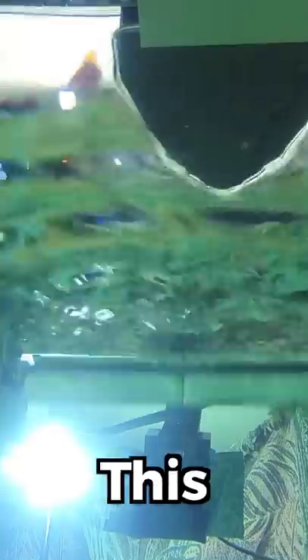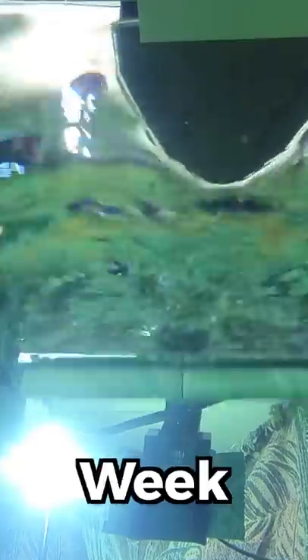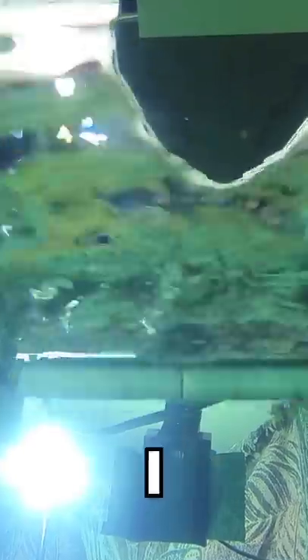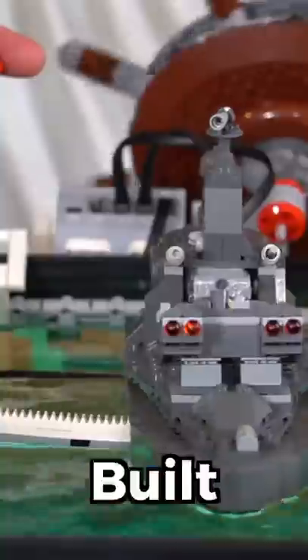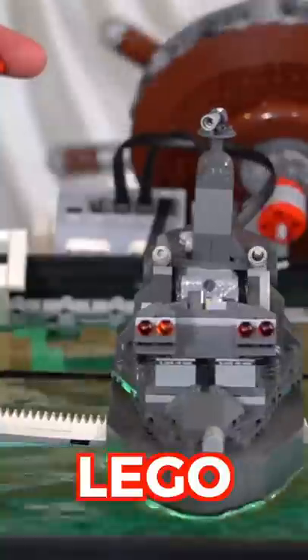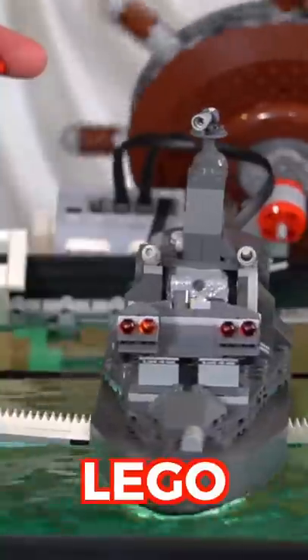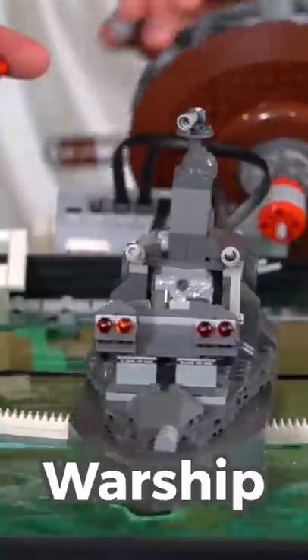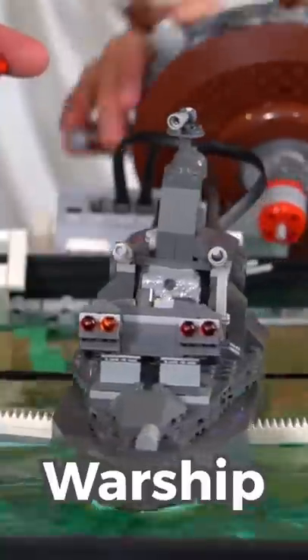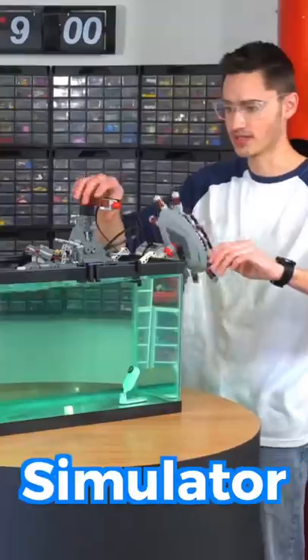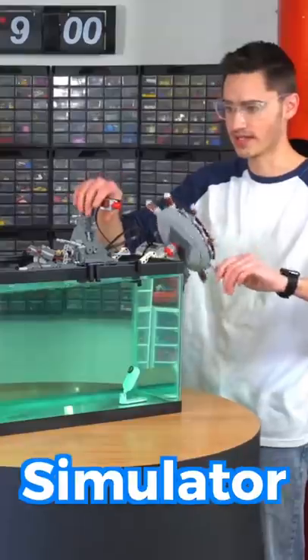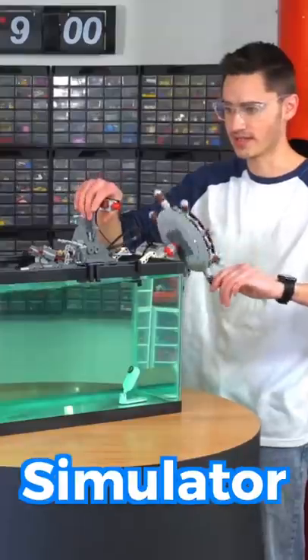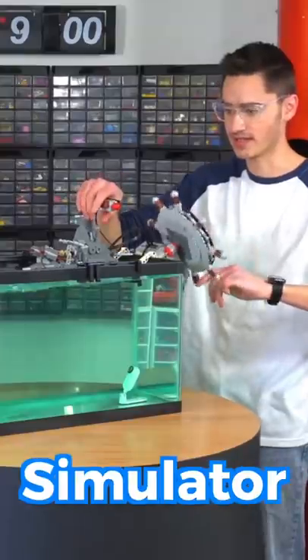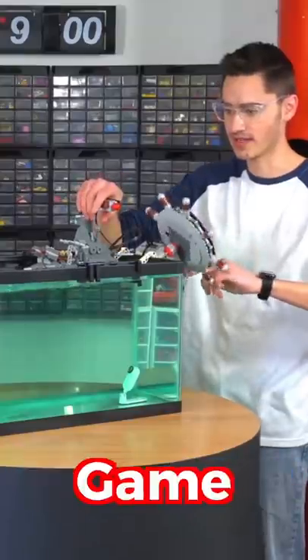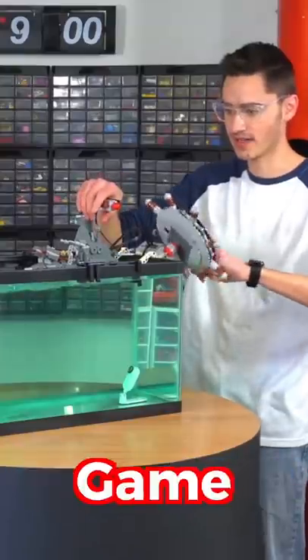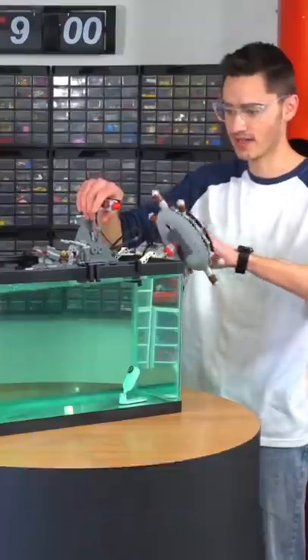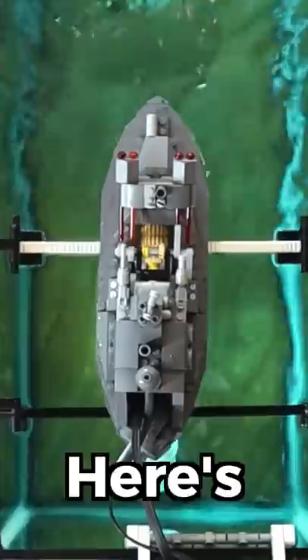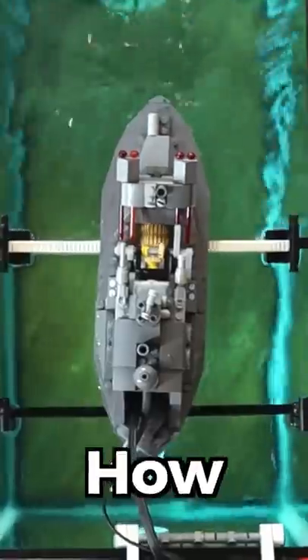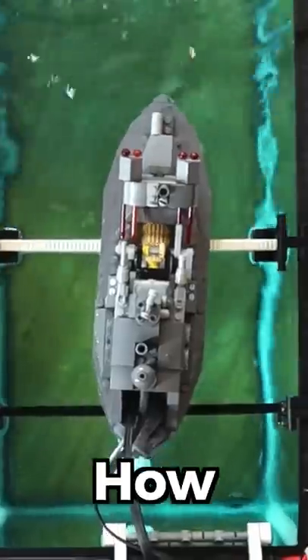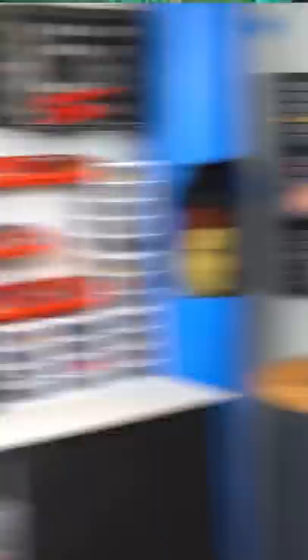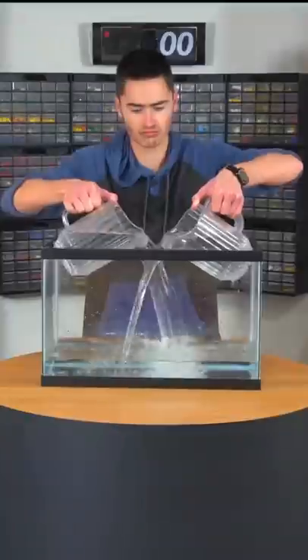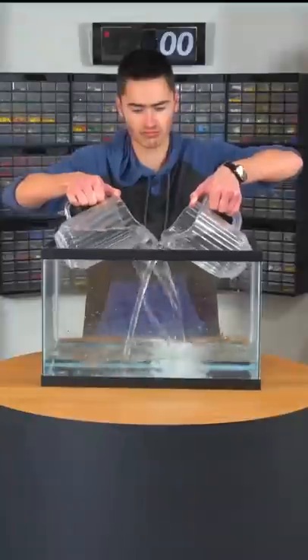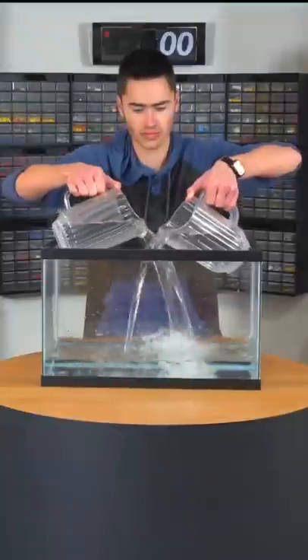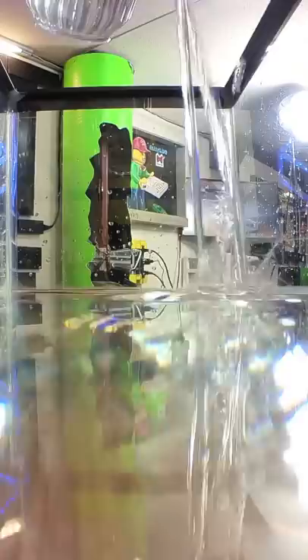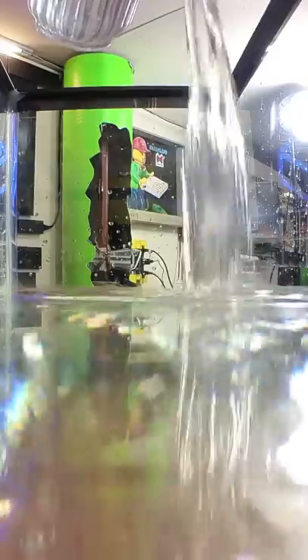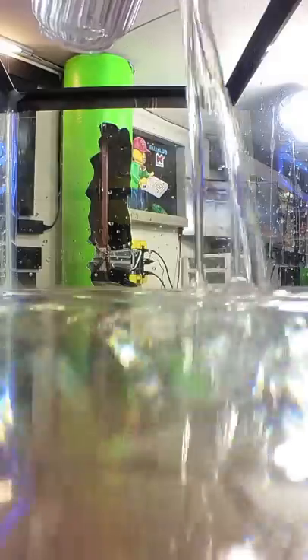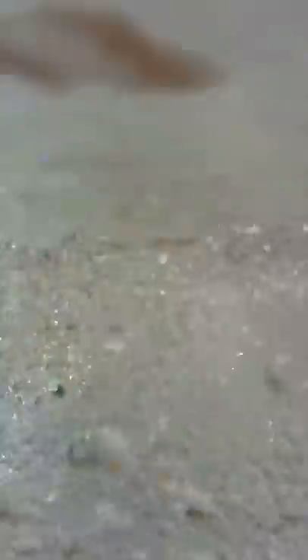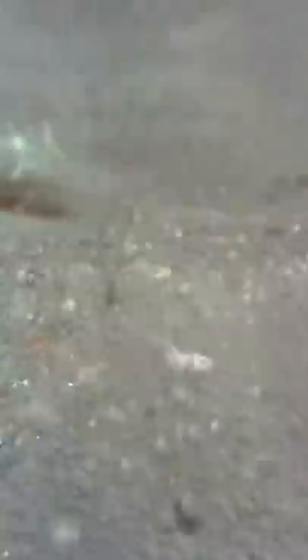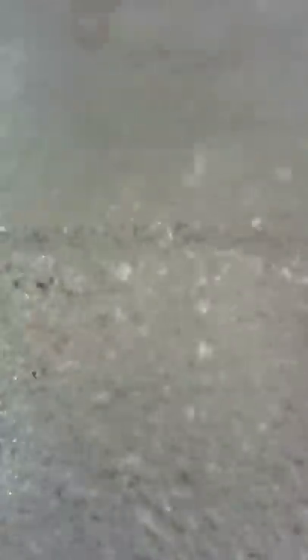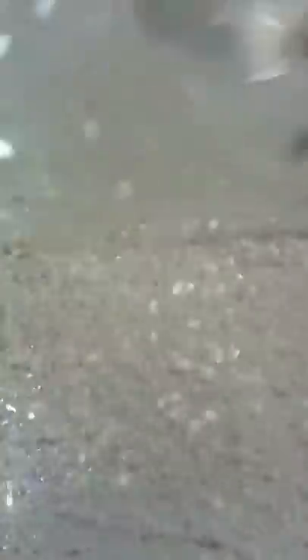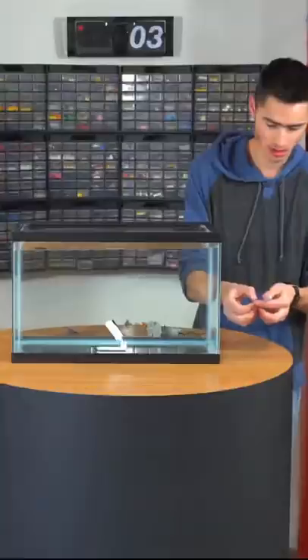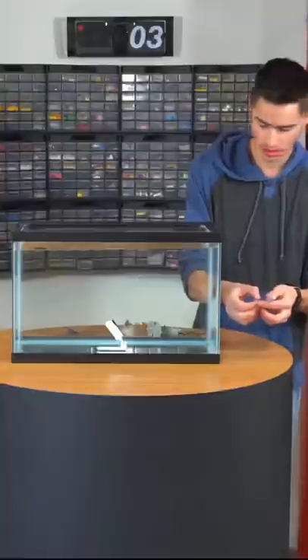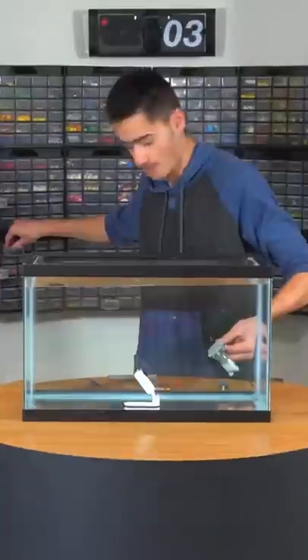This week, I built a Lego Warship Simulator game. Here's how. The first step was to fill up a giant tank with water.